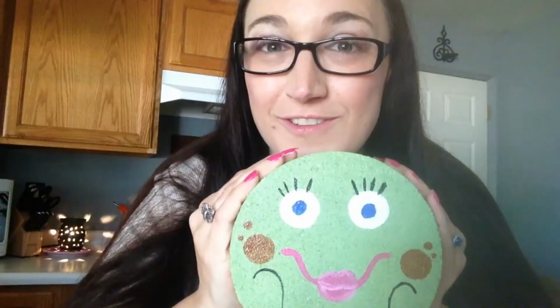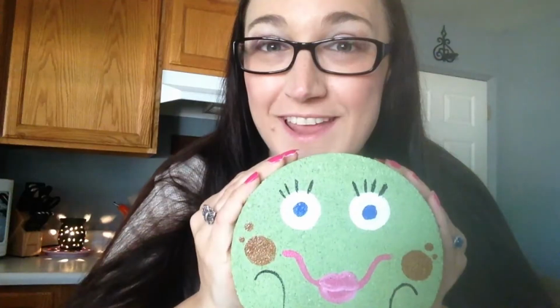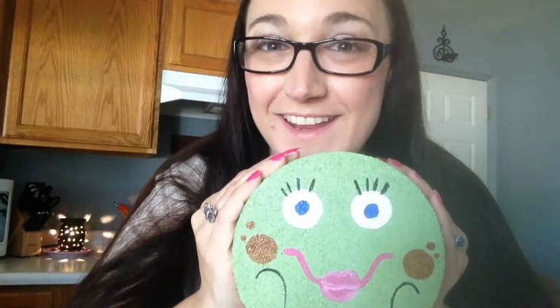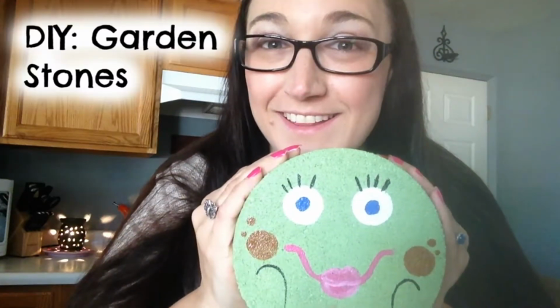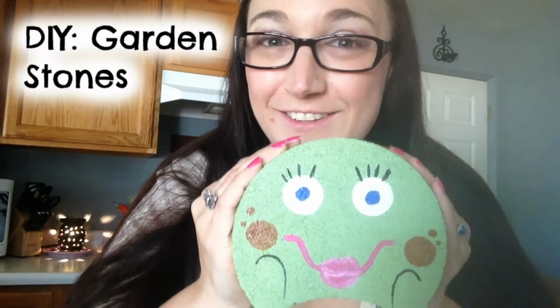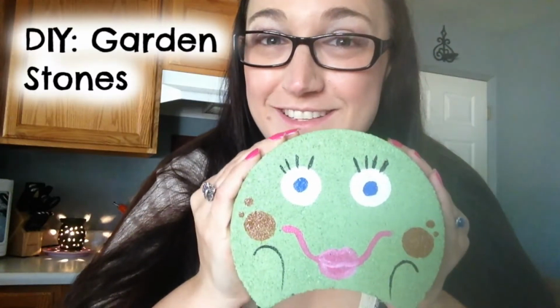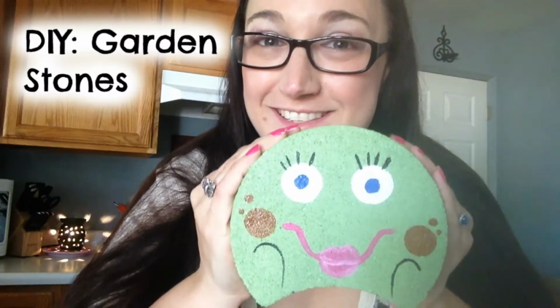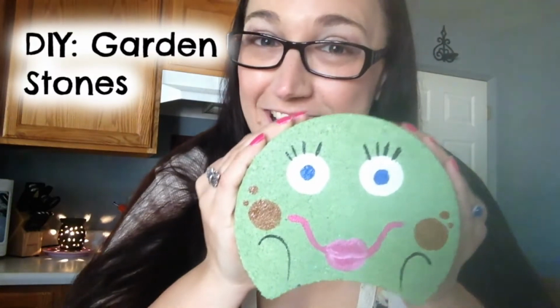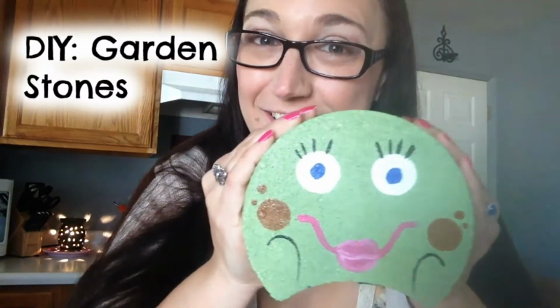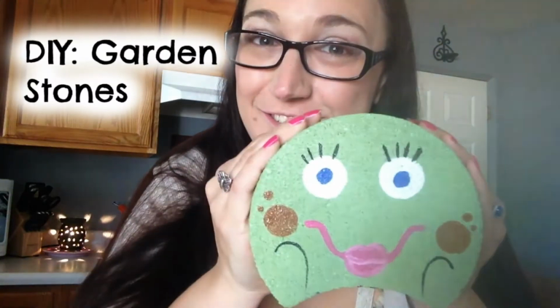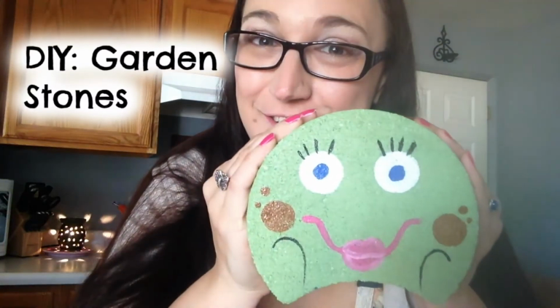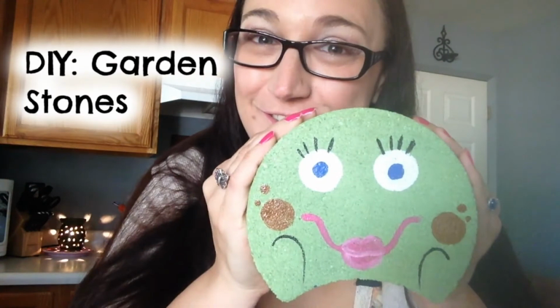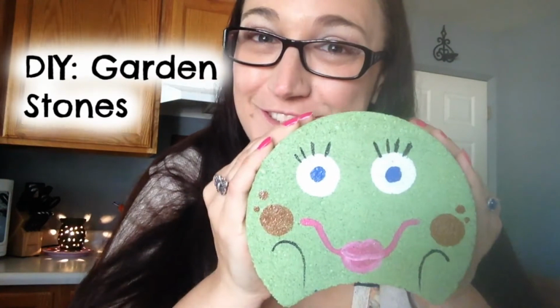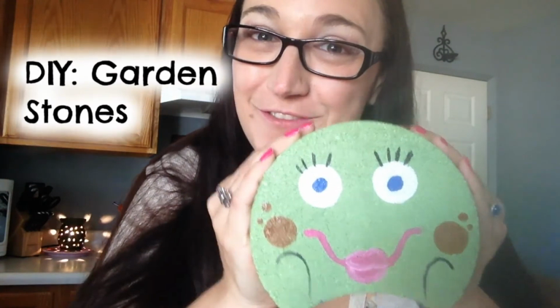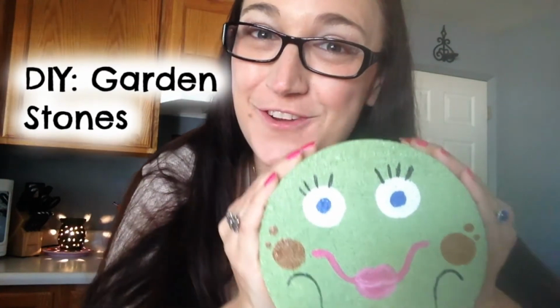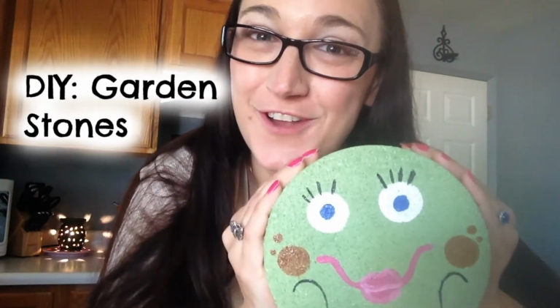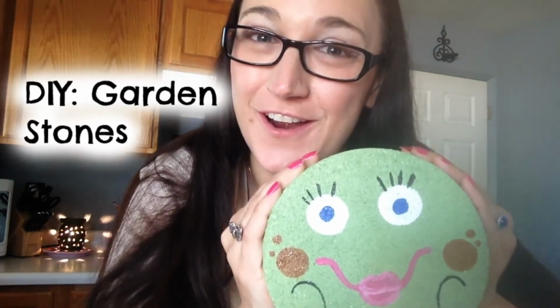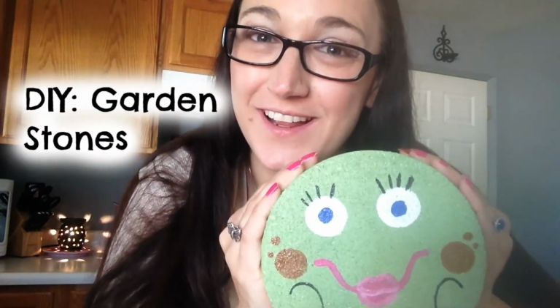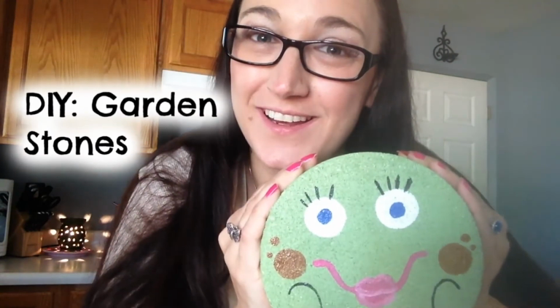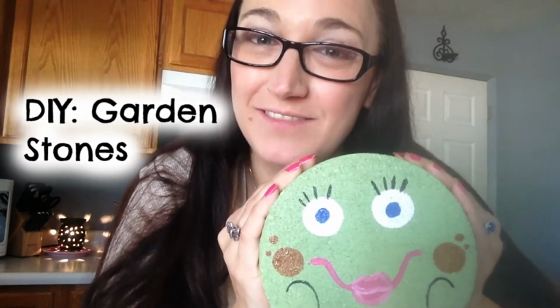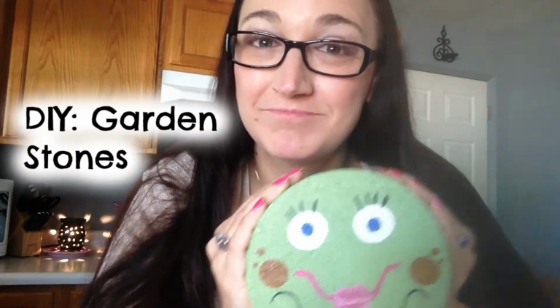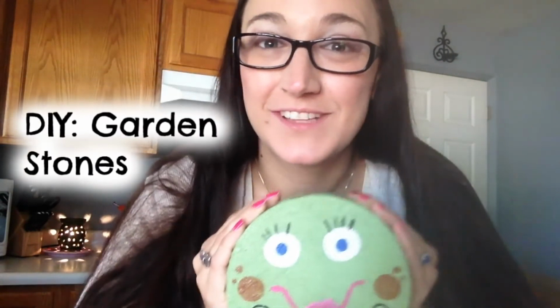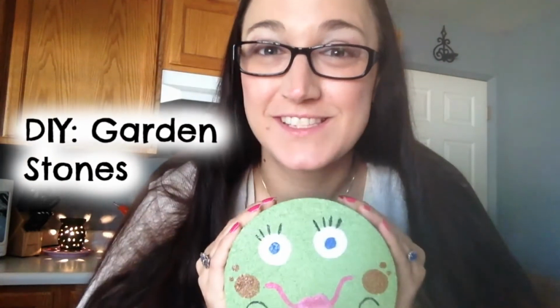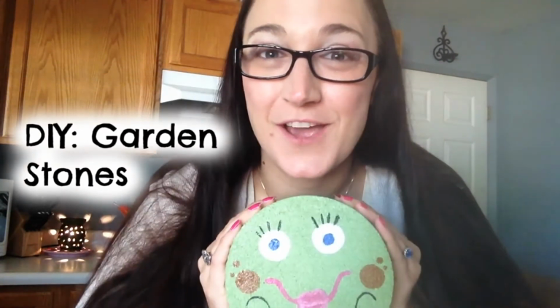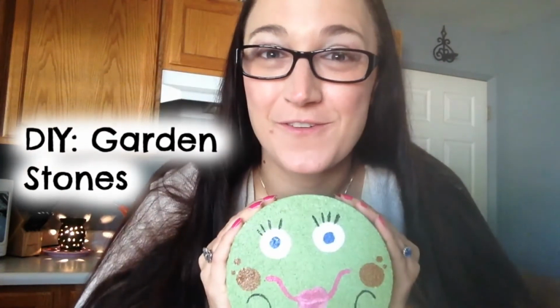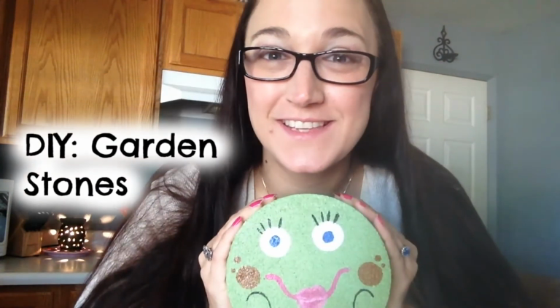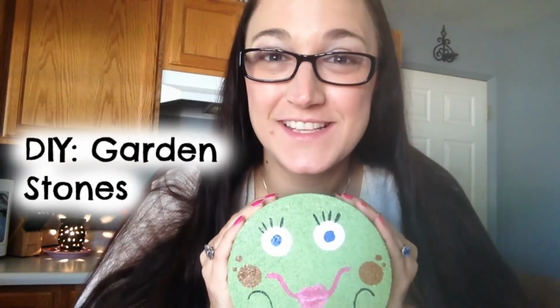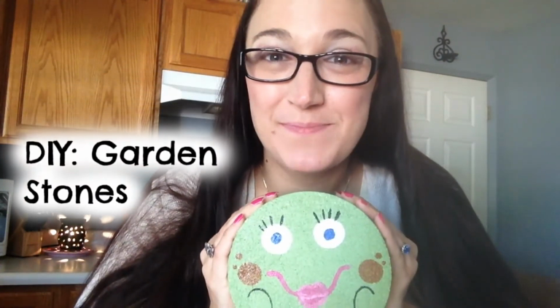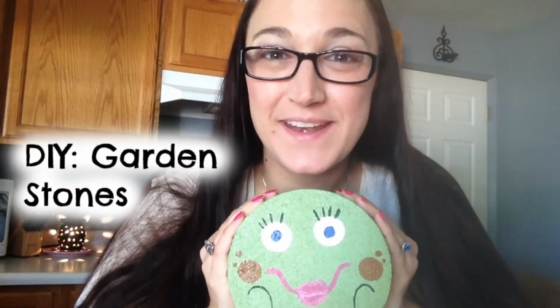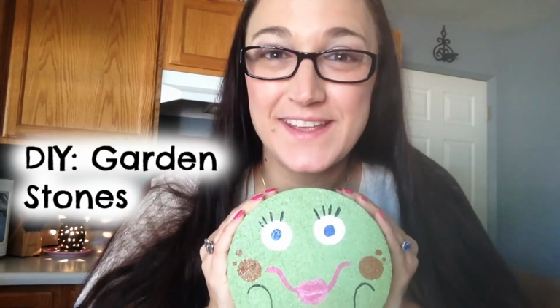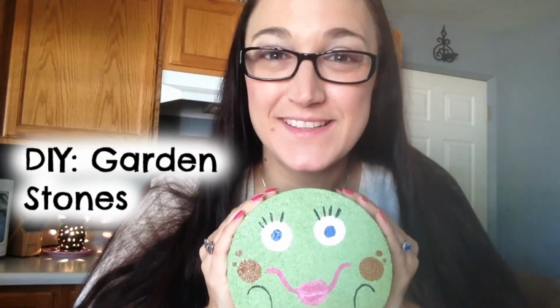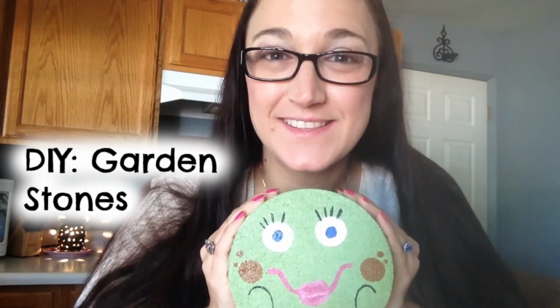Creating little designer stones for your garden? Let's see how easy this pin is!